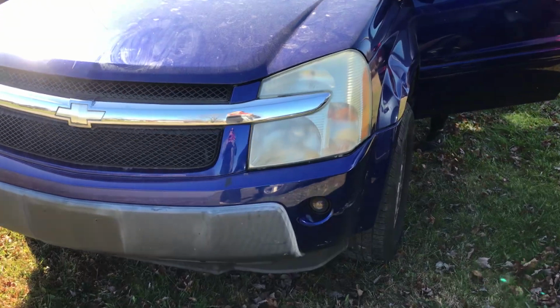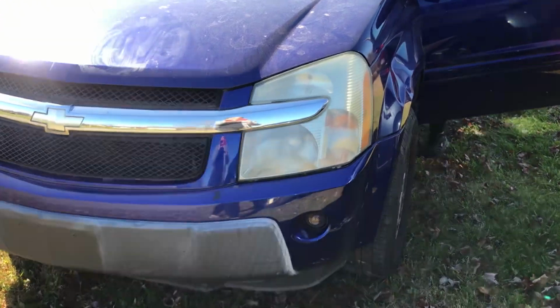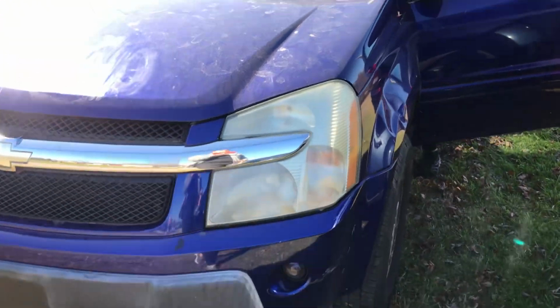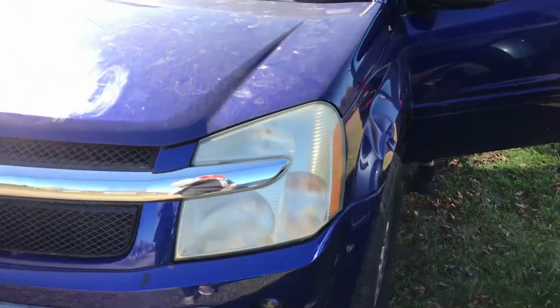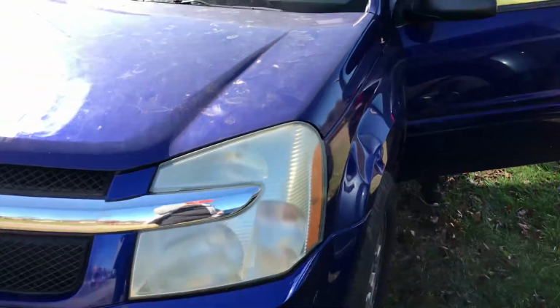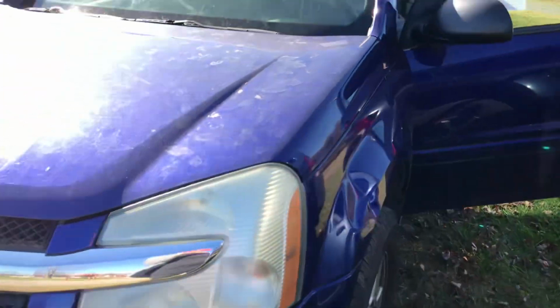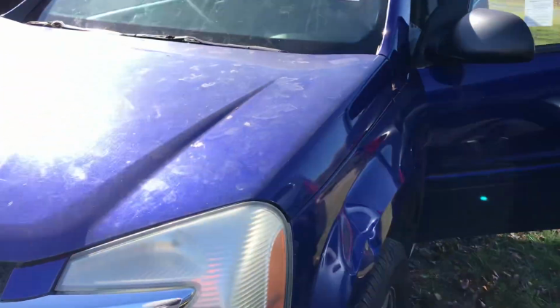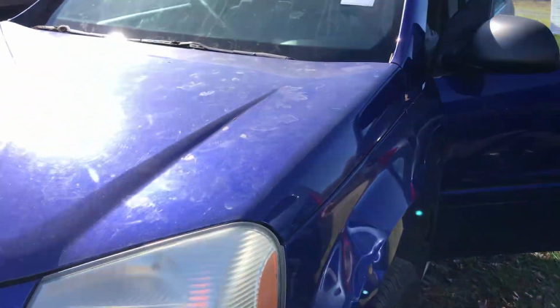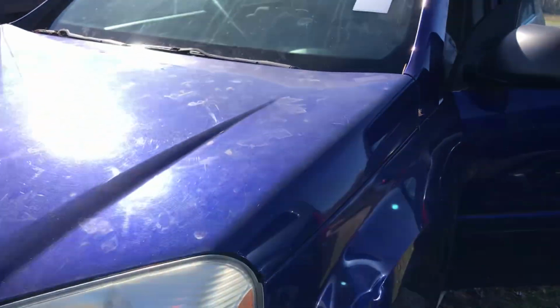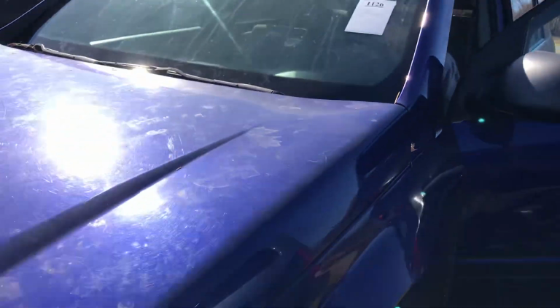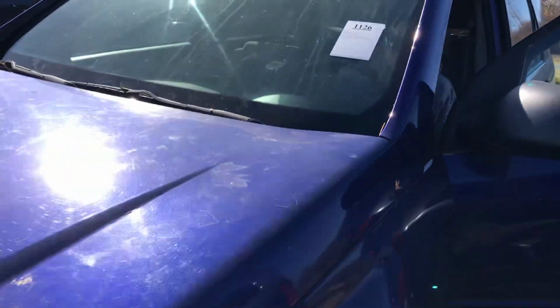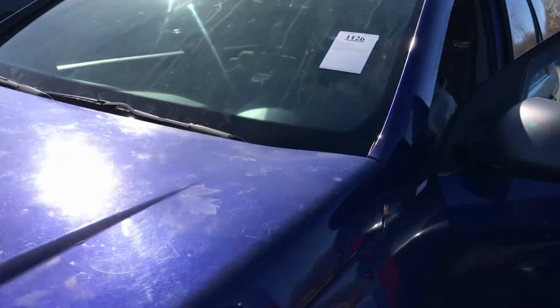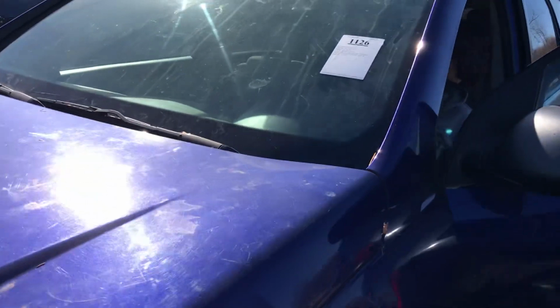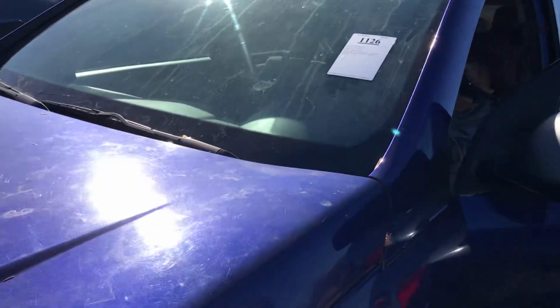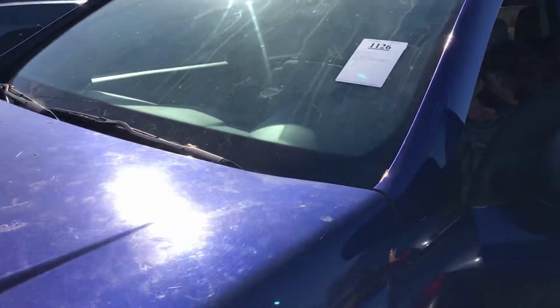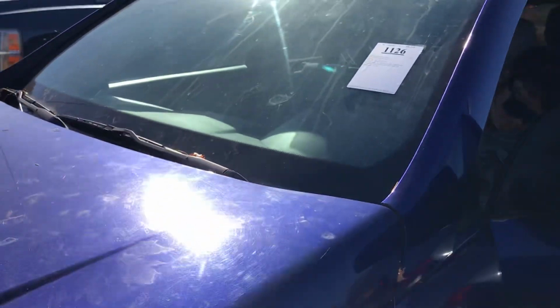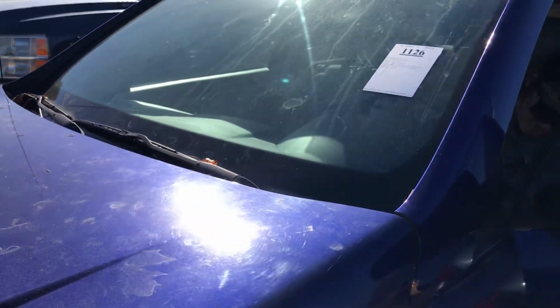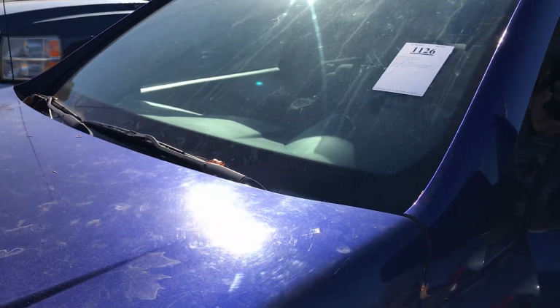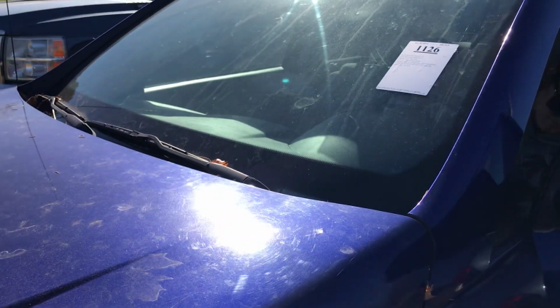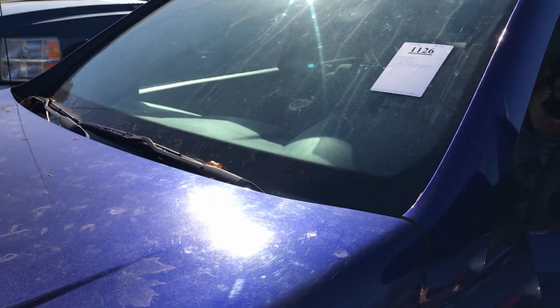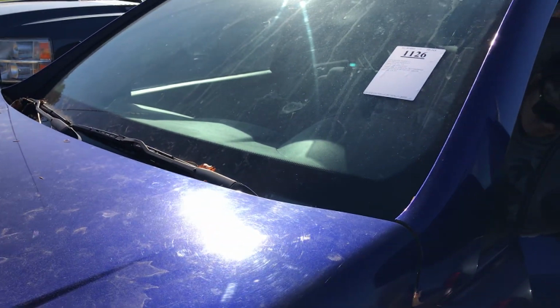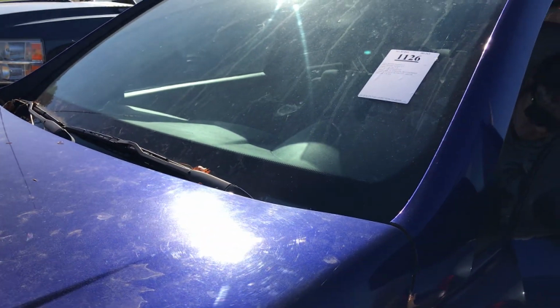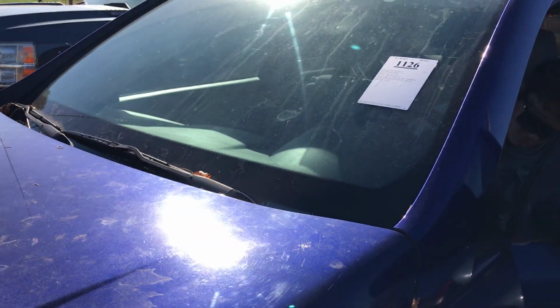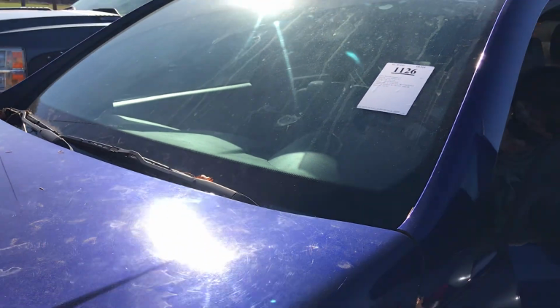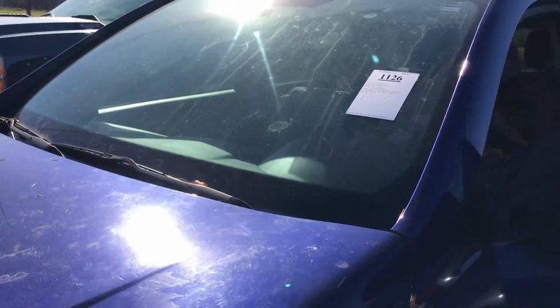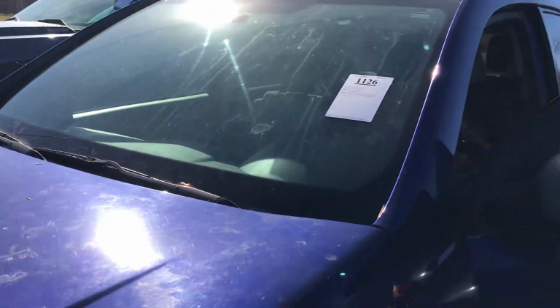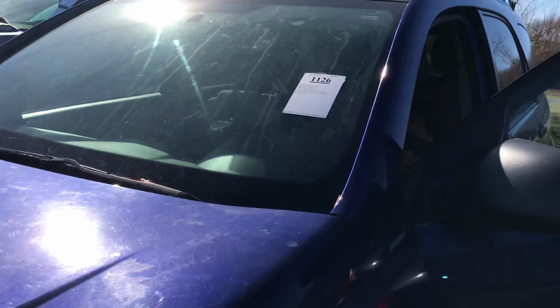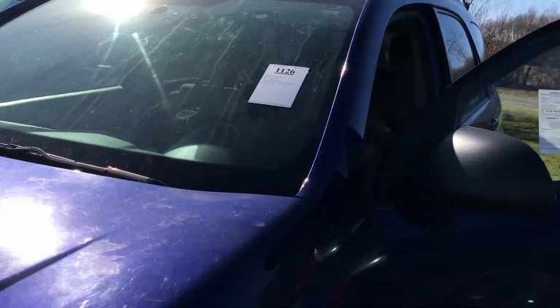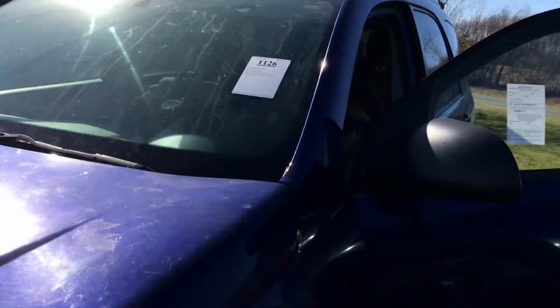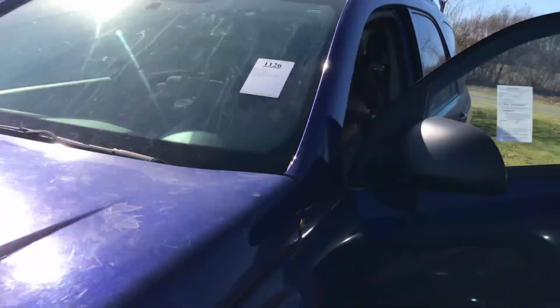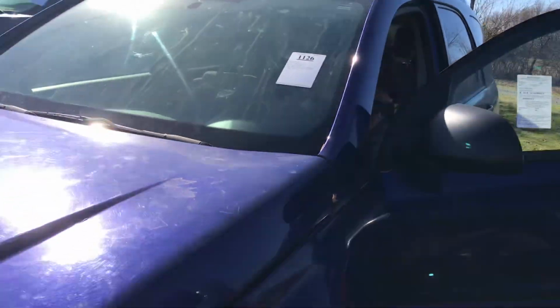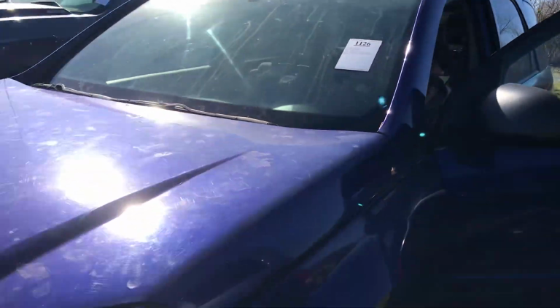This is Lot 1126. This is an '05 Chevy Equinox. This runs and moves.